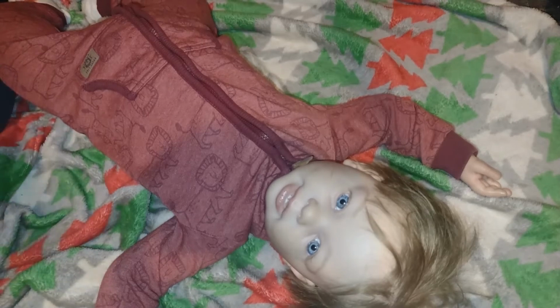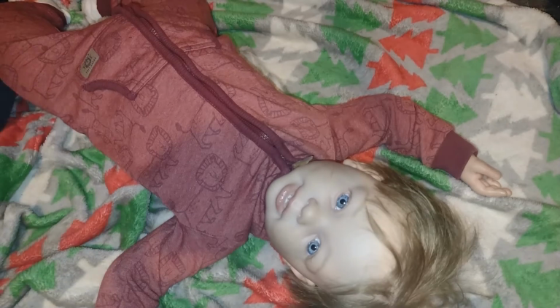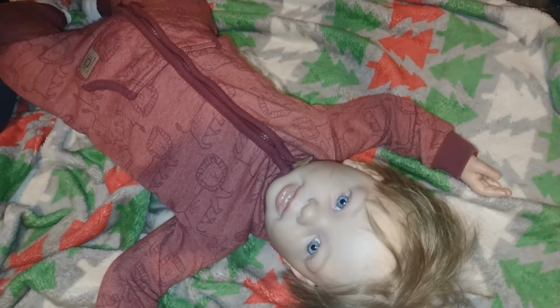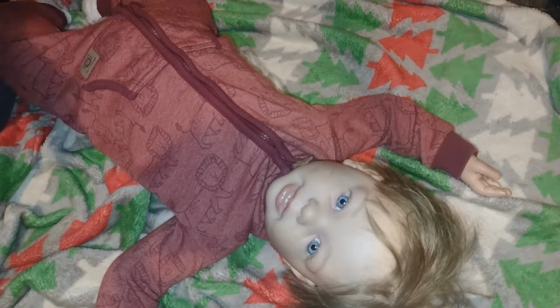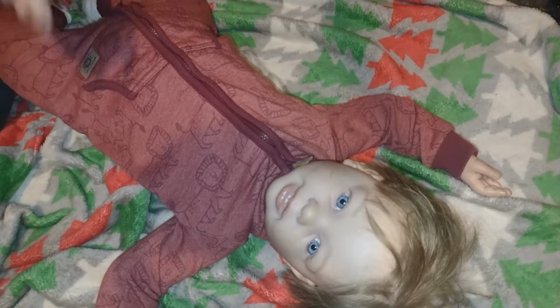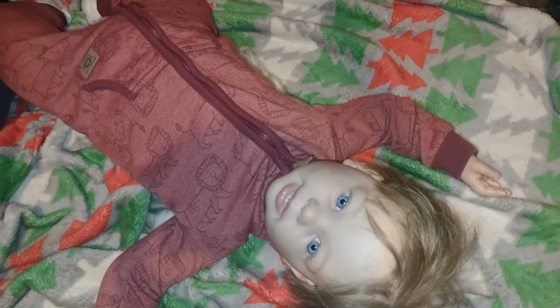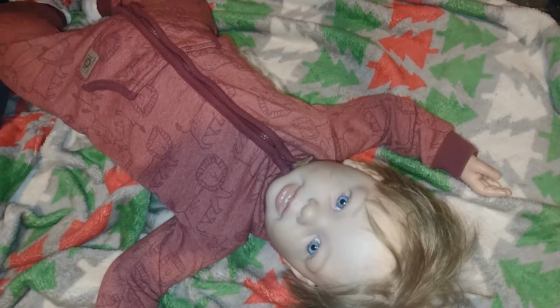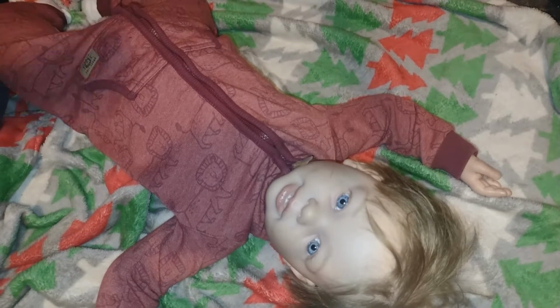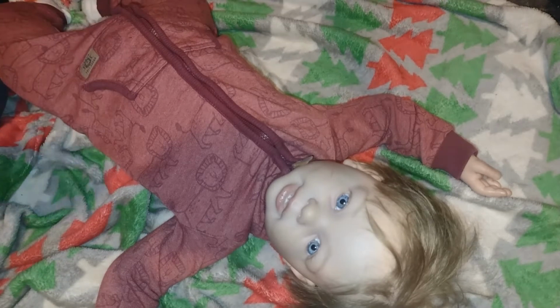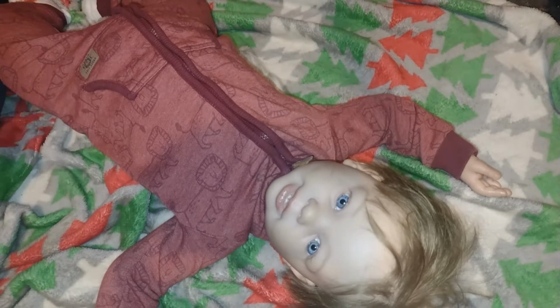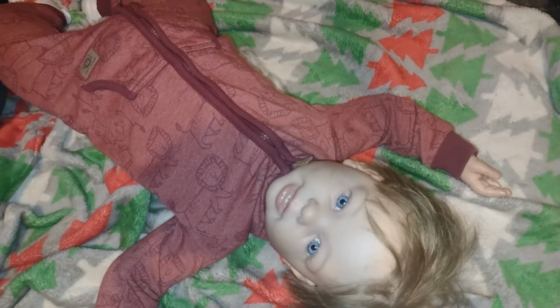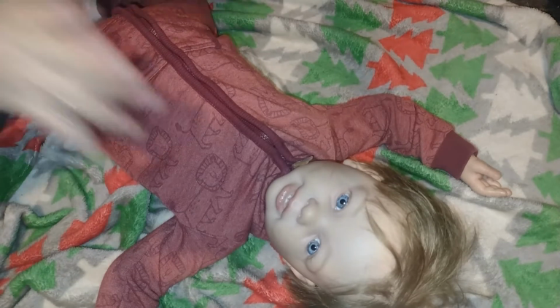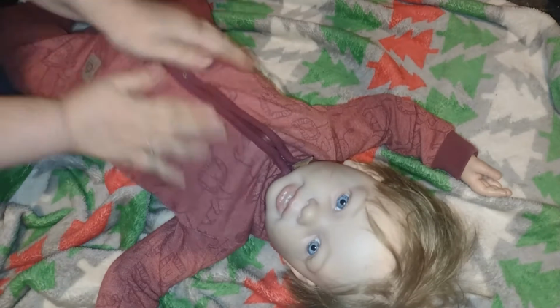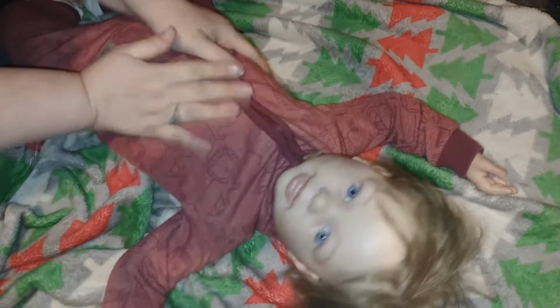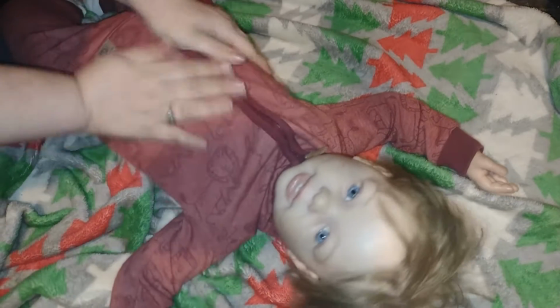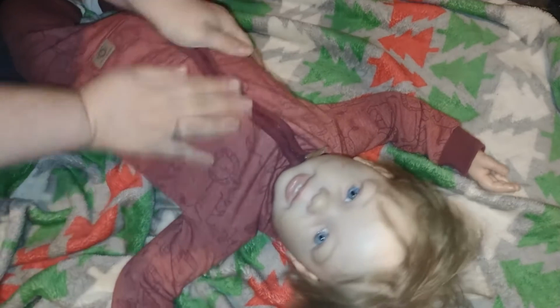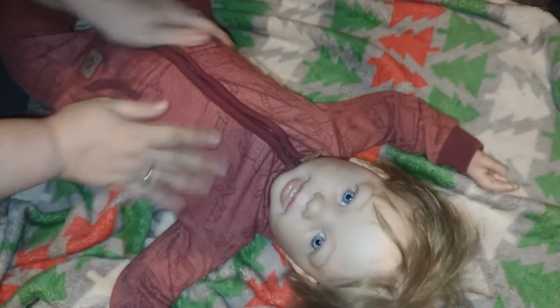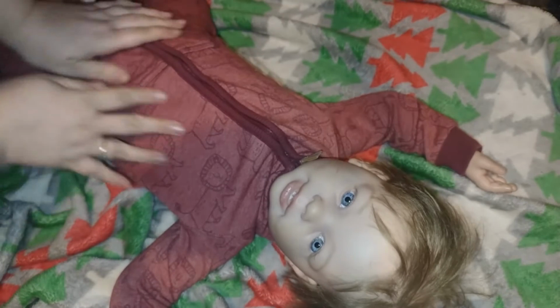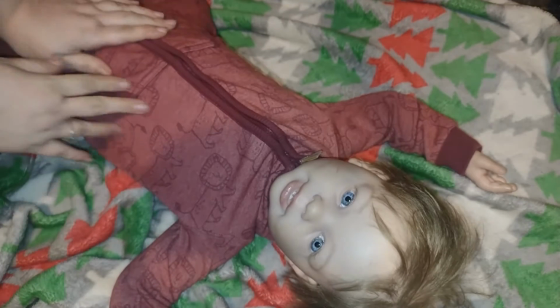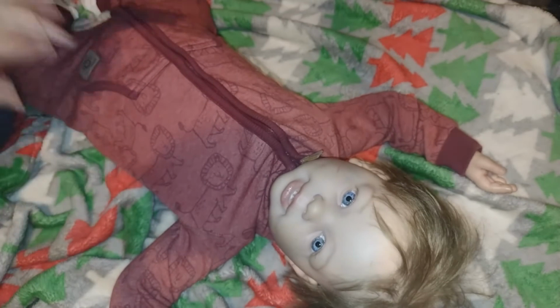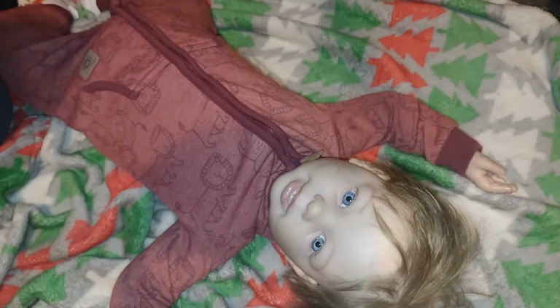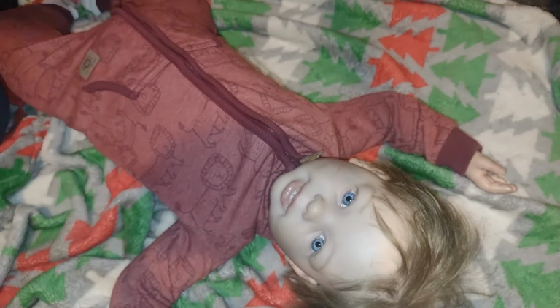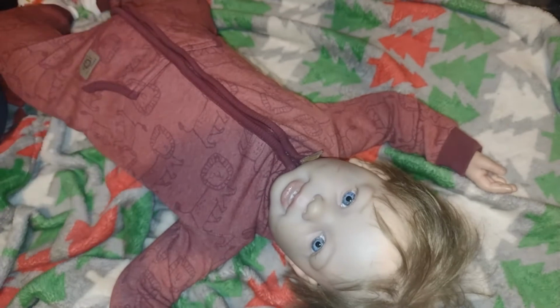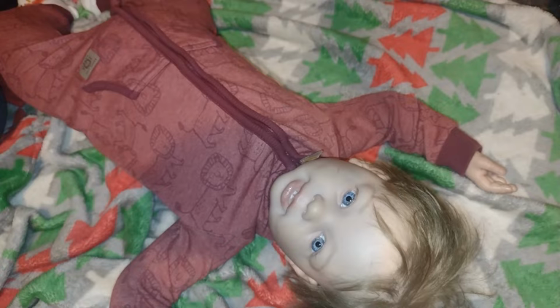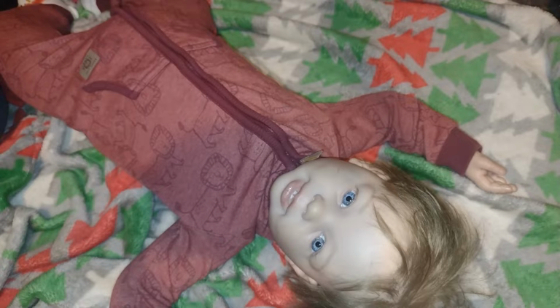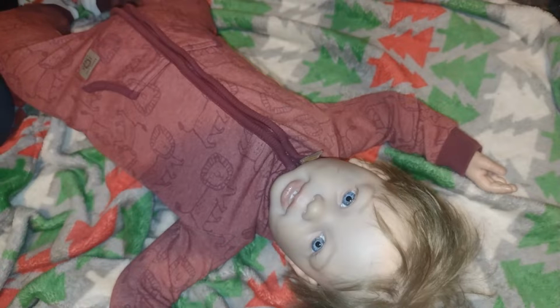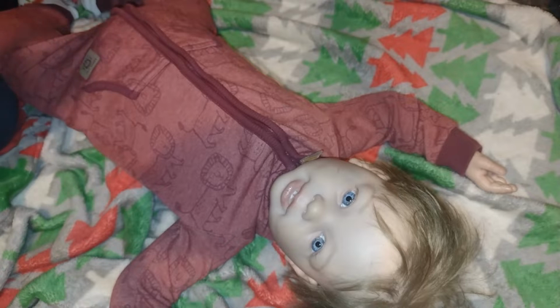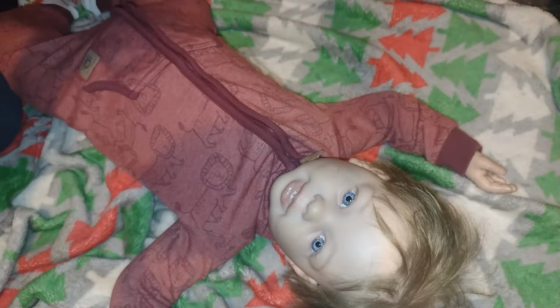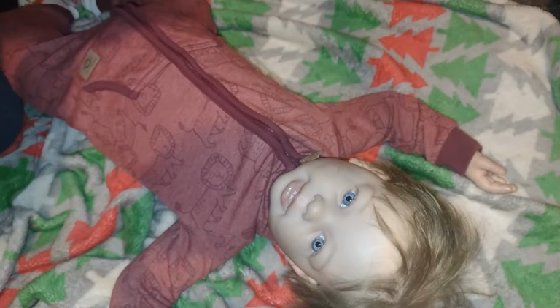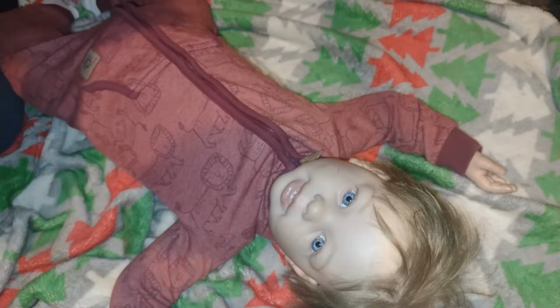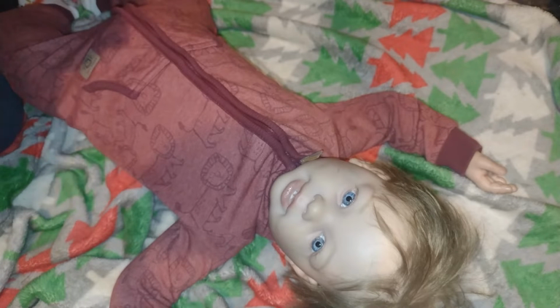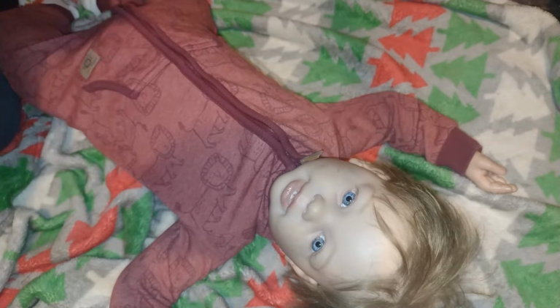Hey guys, welcome back to my channel. I'm here with cute little Tommy. He's looking so cute. So today is Toddler Tuesday.